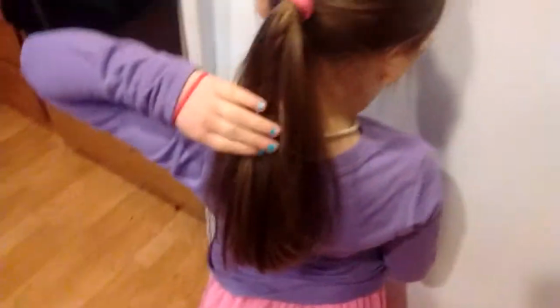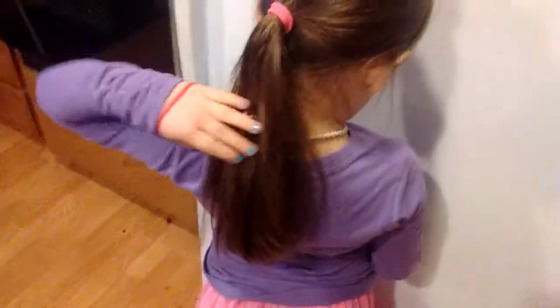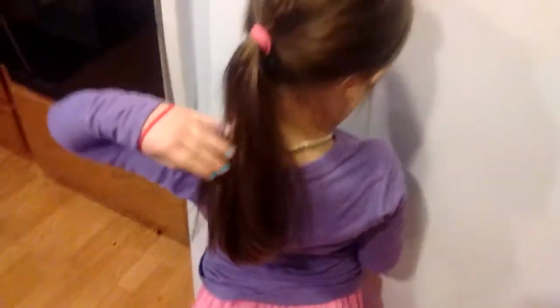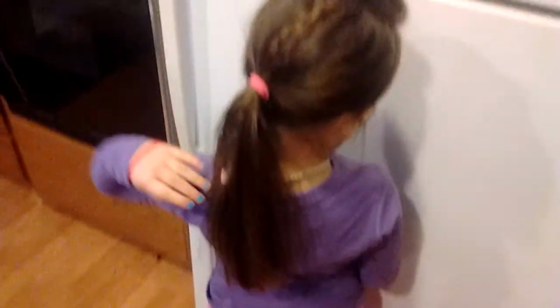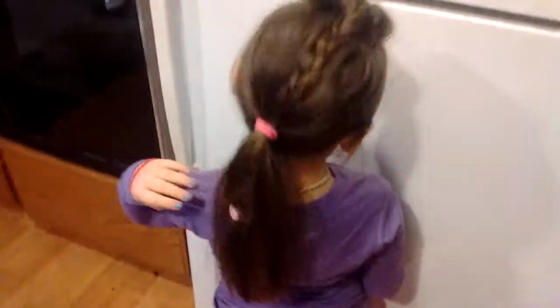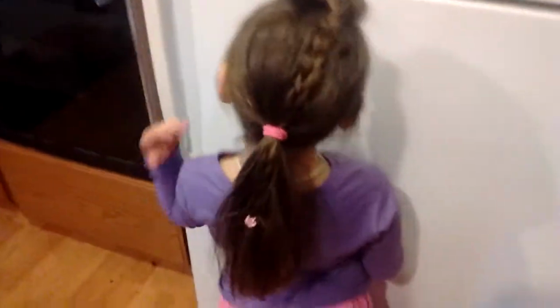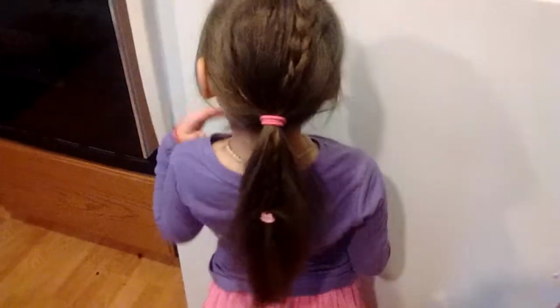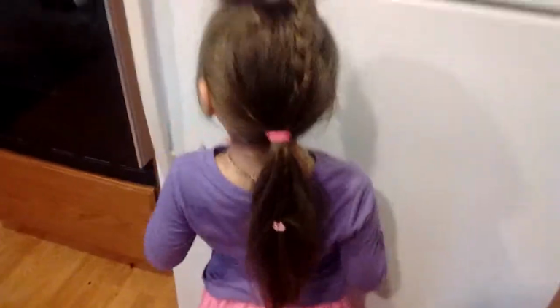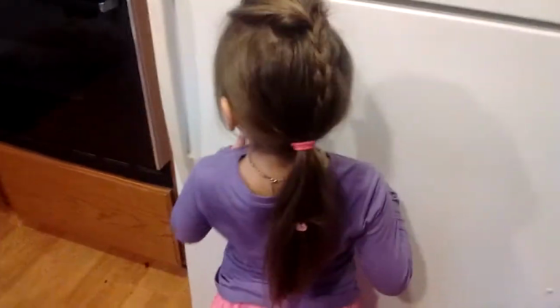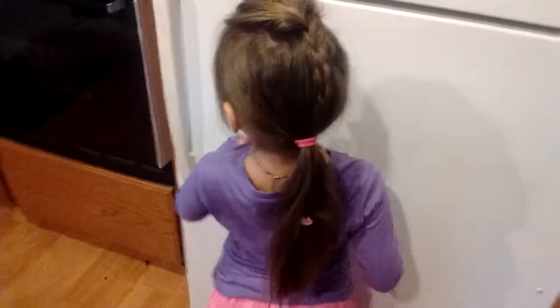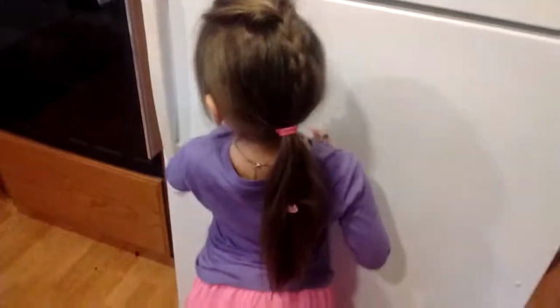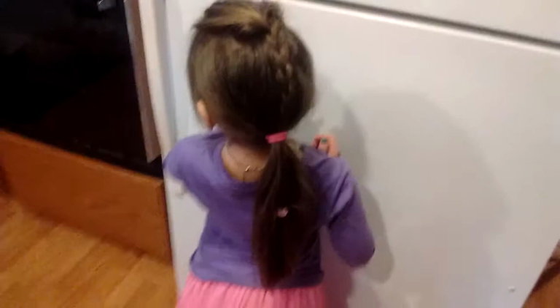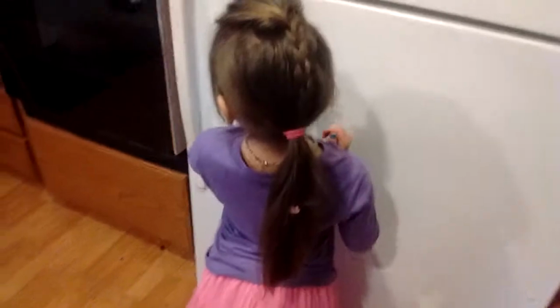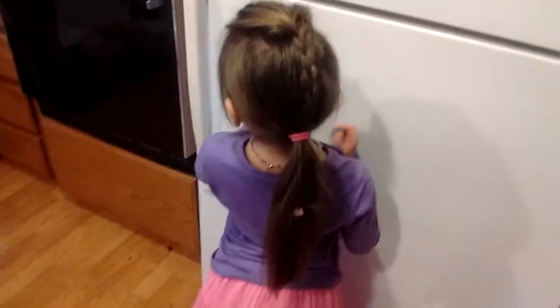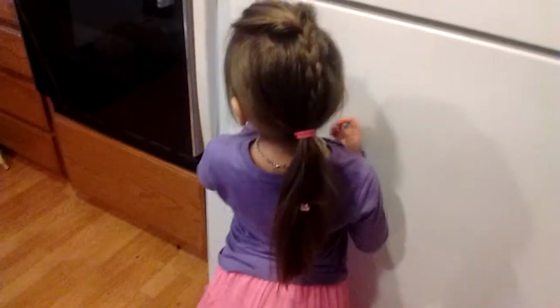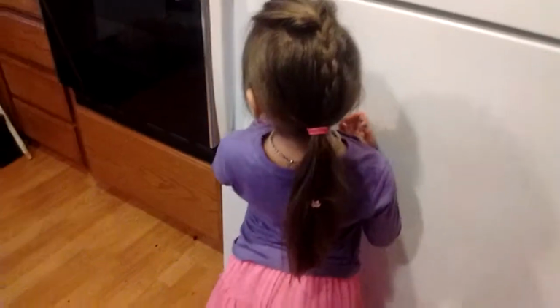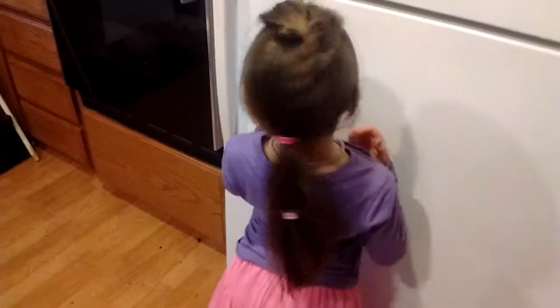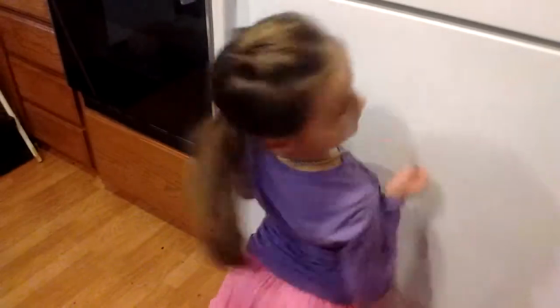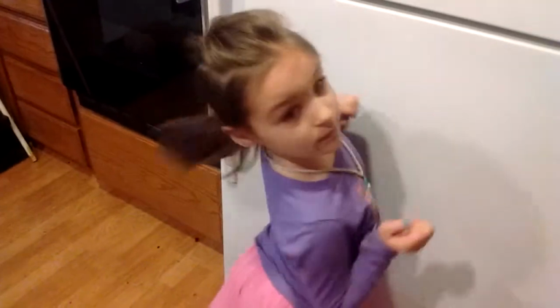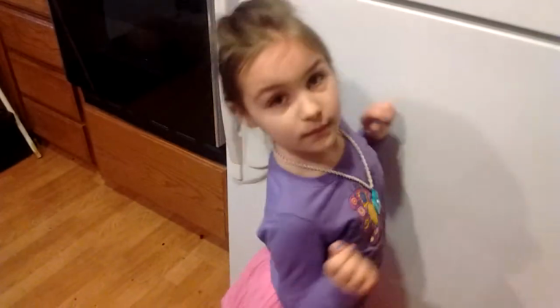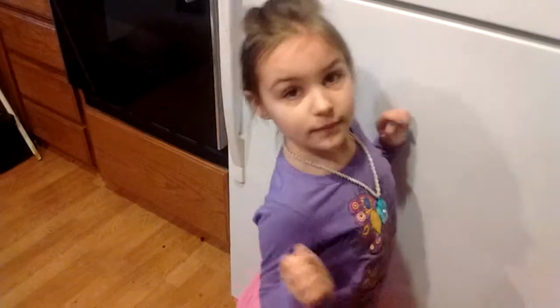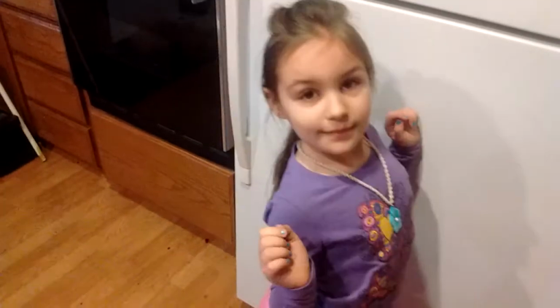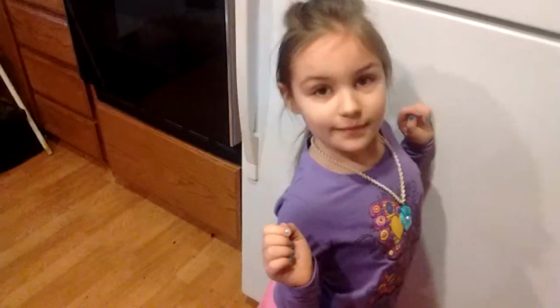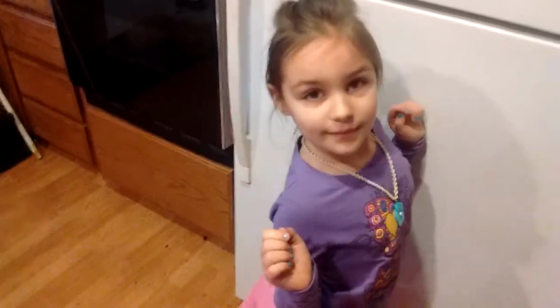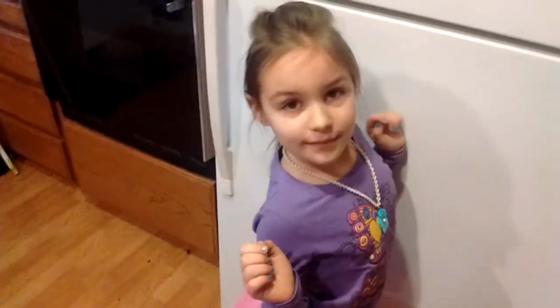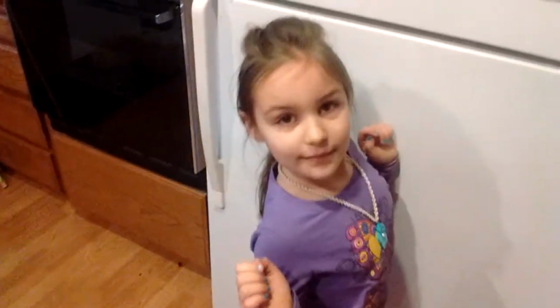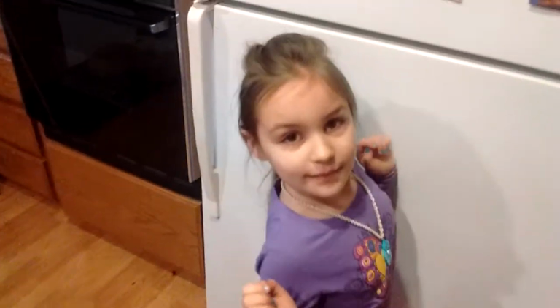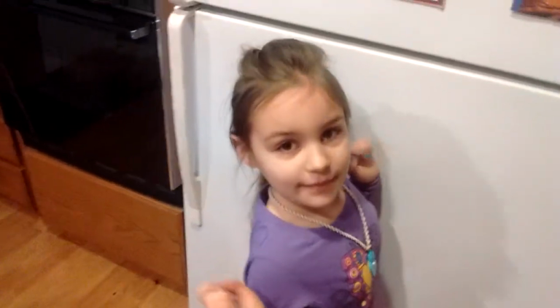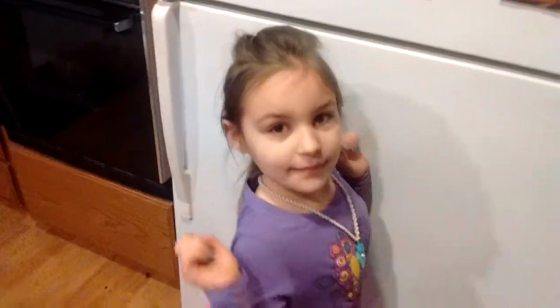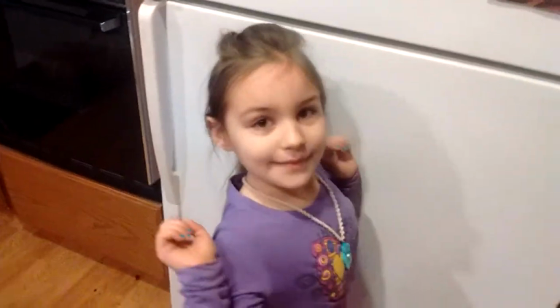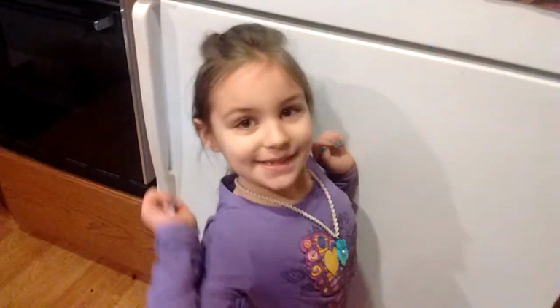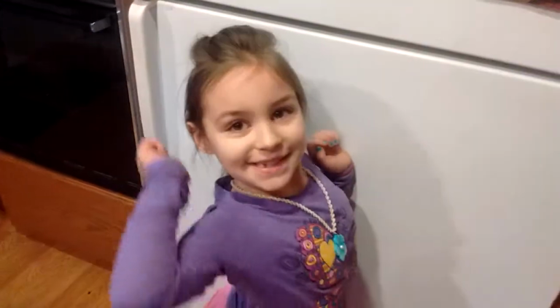I stopped the braid like halfway down the pony, and that's it. Let me get a back view — turn your head. Oh, careful. There she goes.